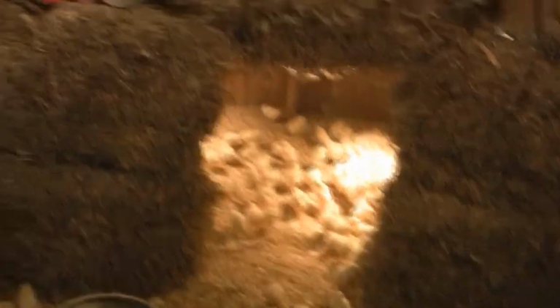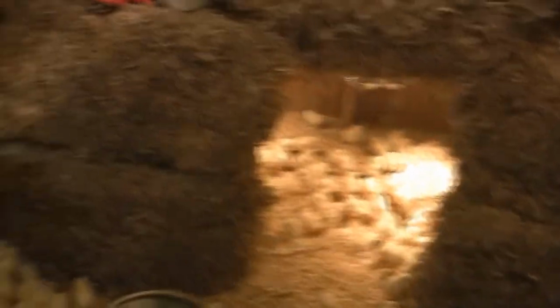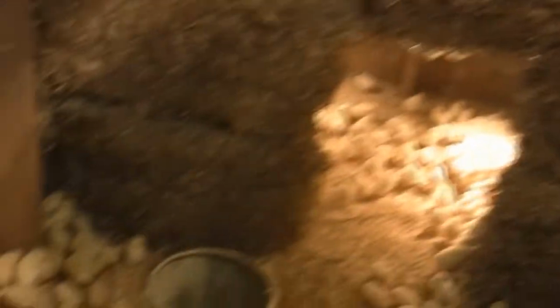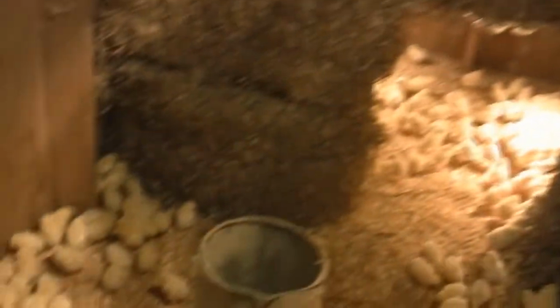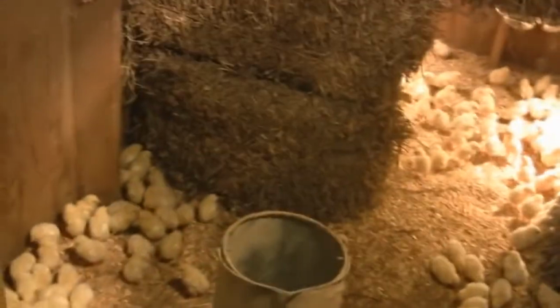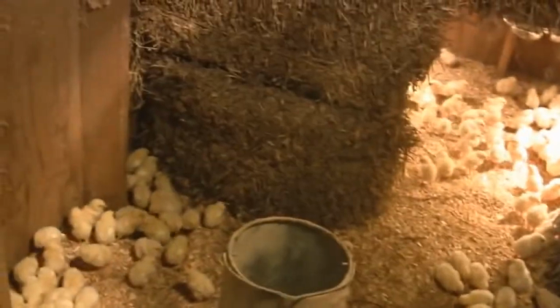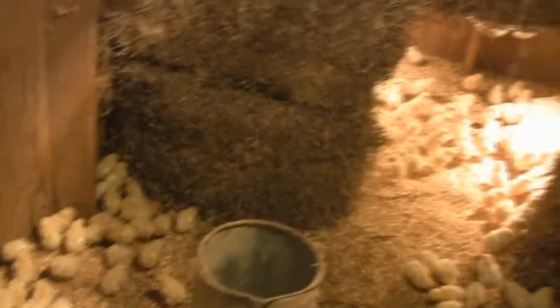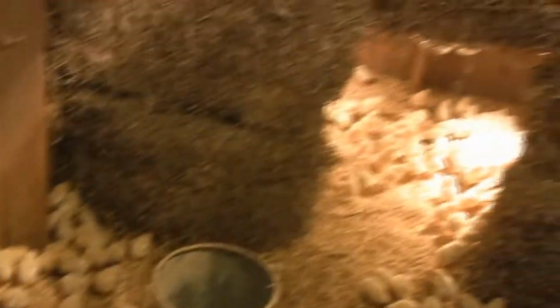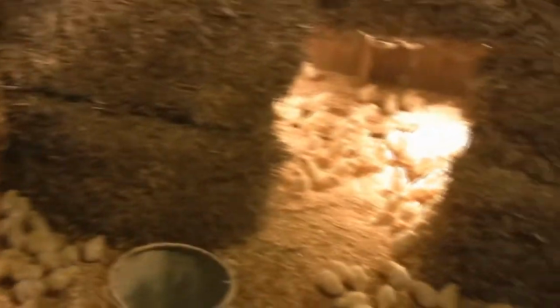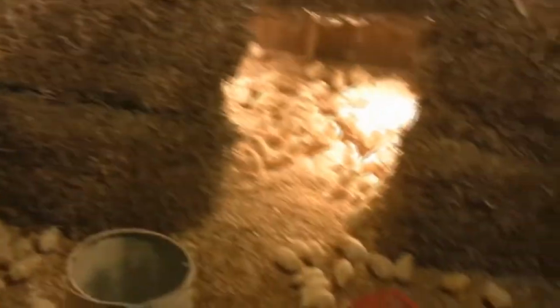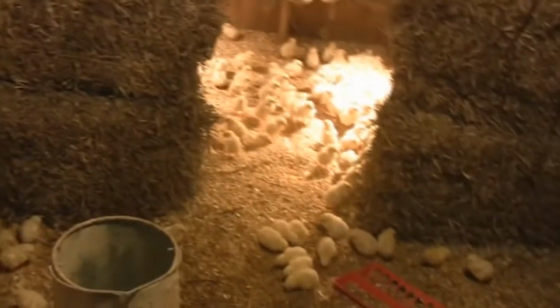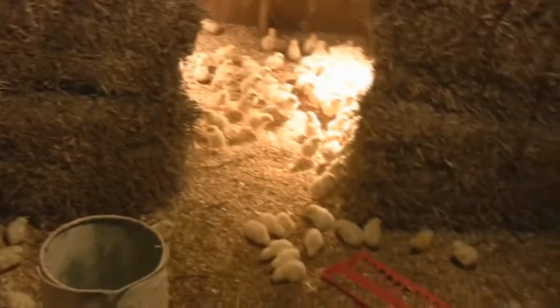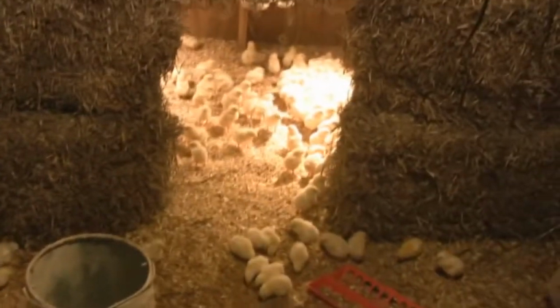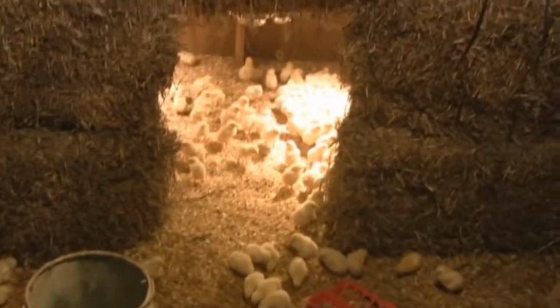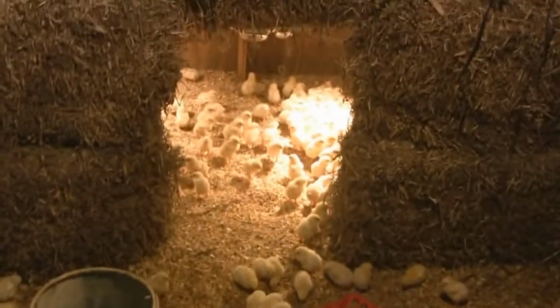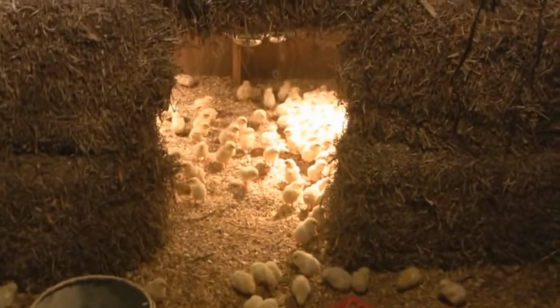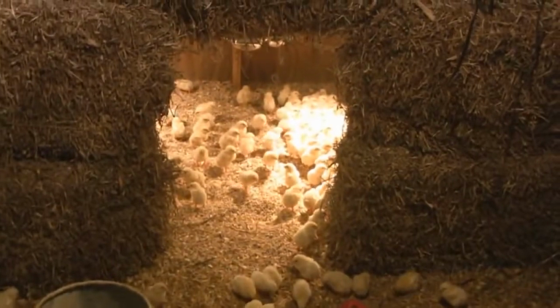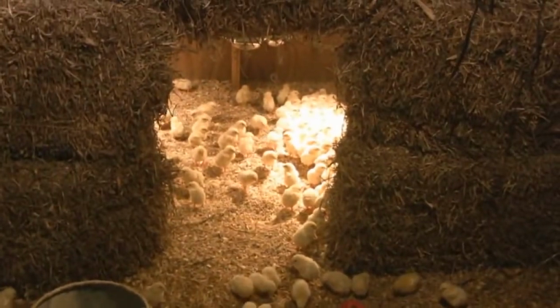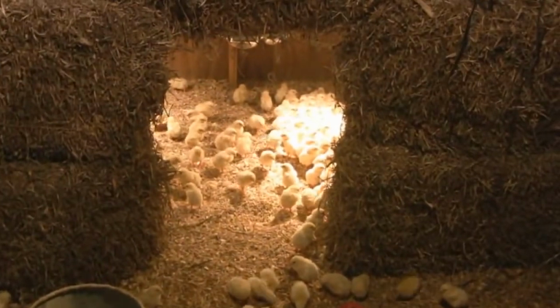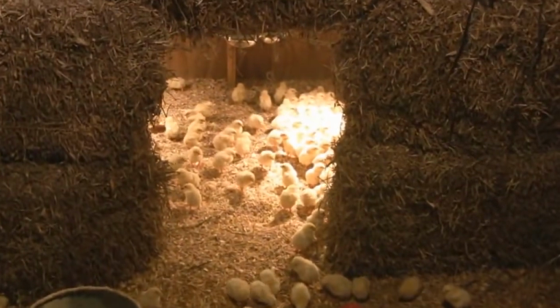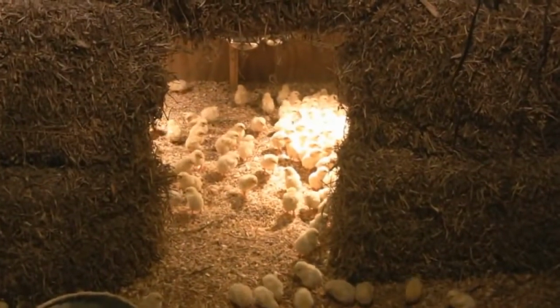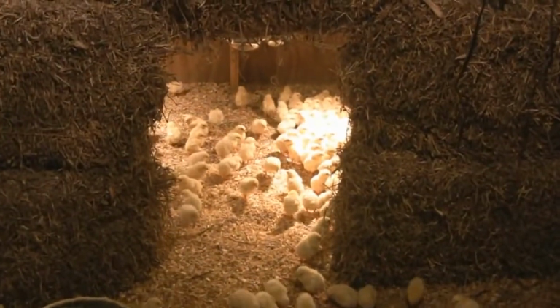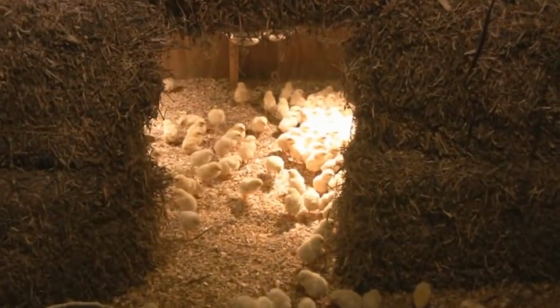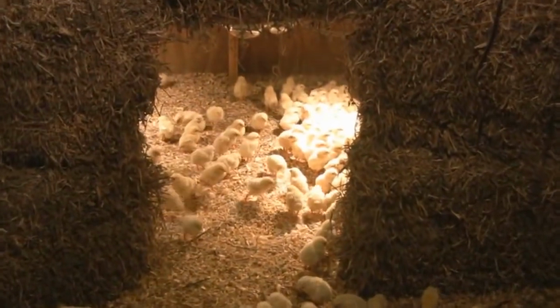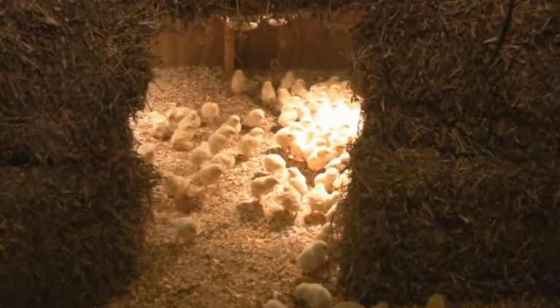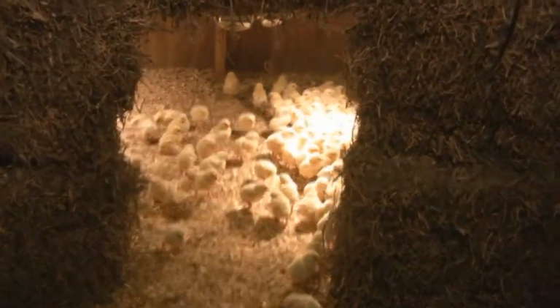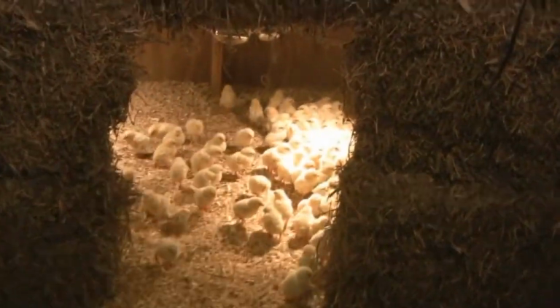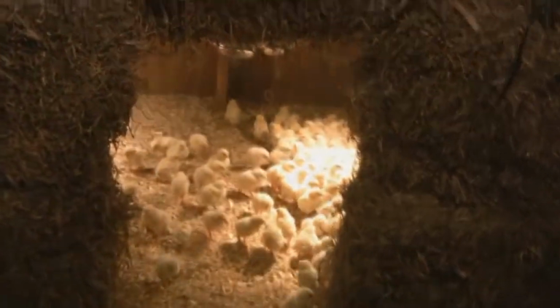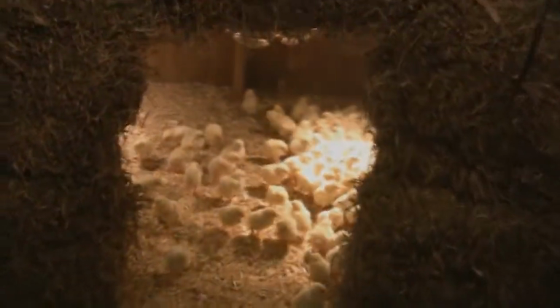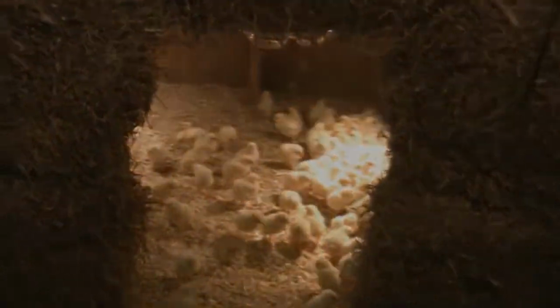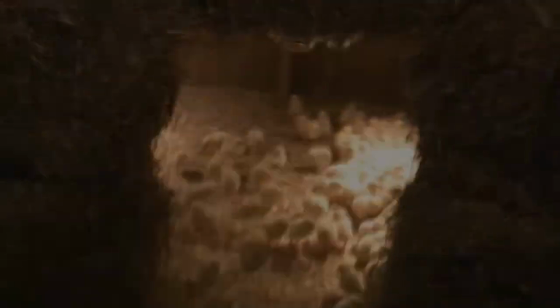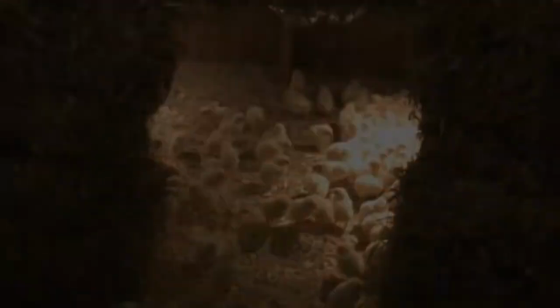So you buy them as chicks? Day old — one day old only. Day-old chicks.